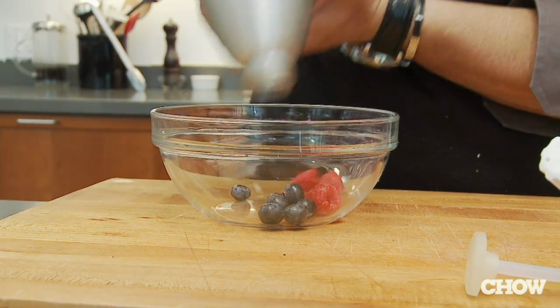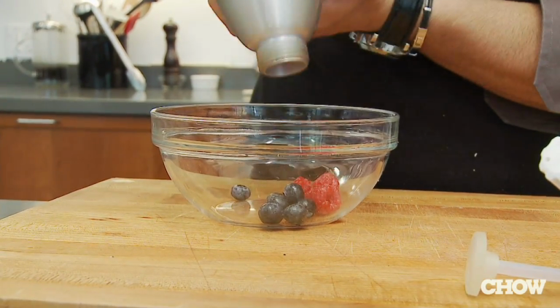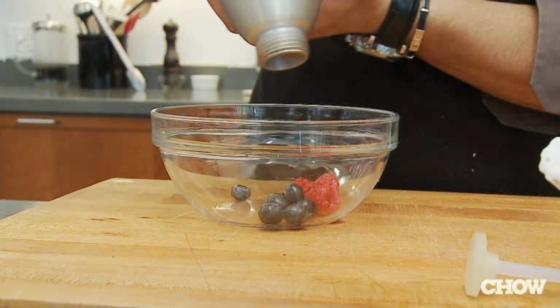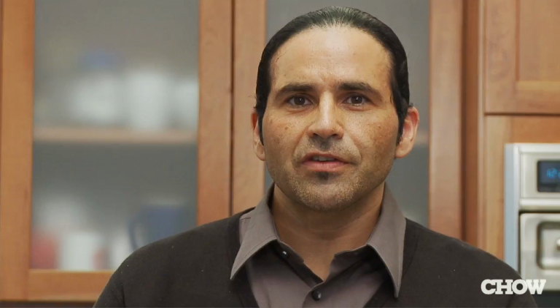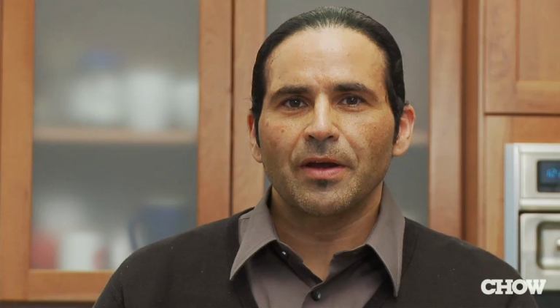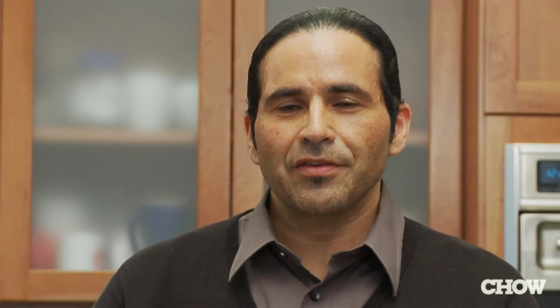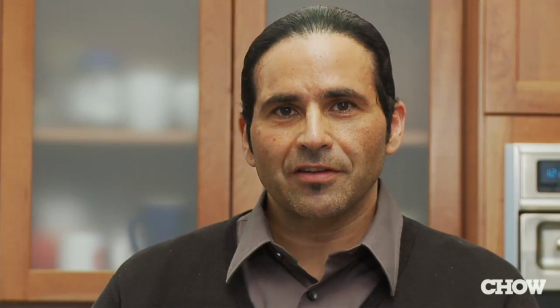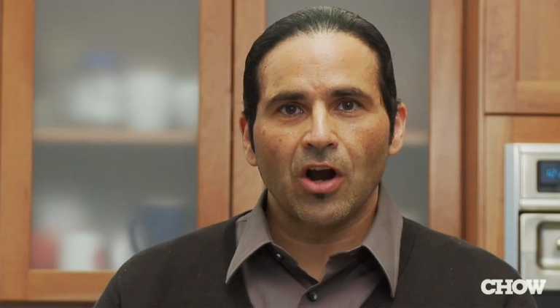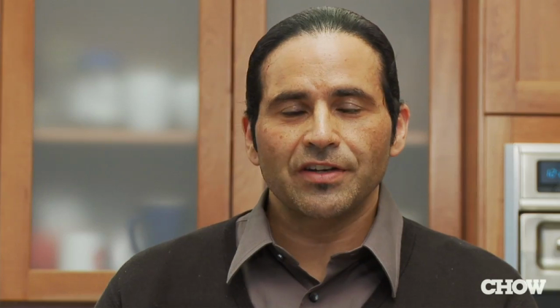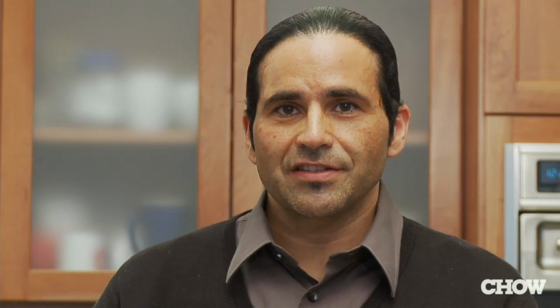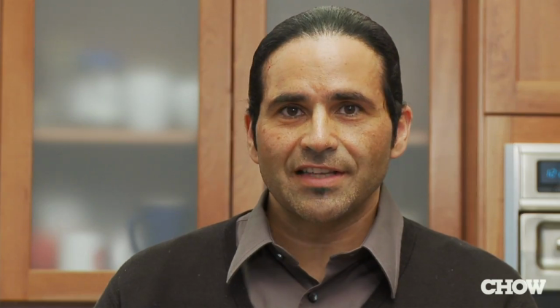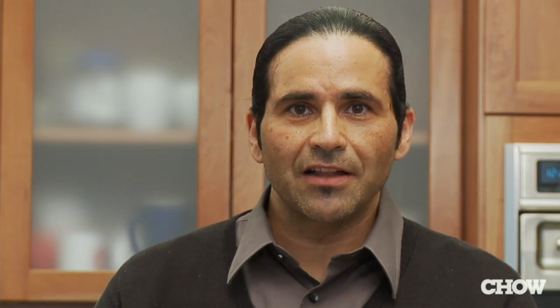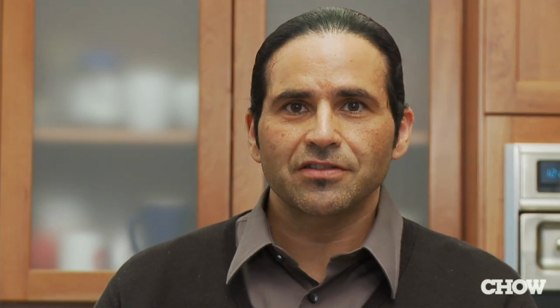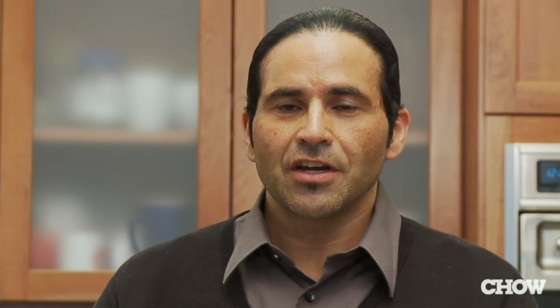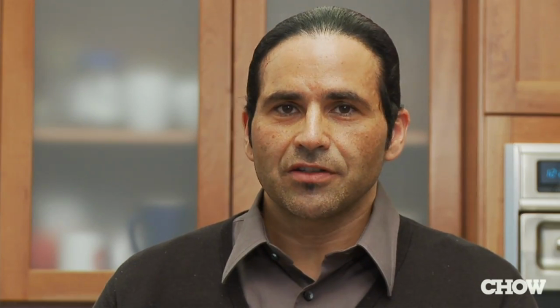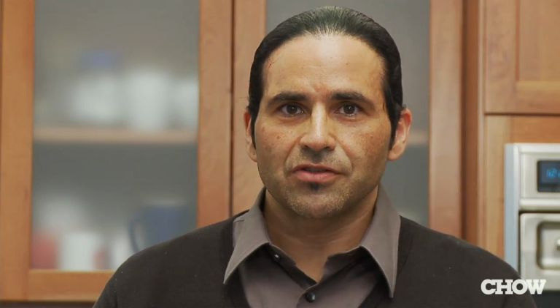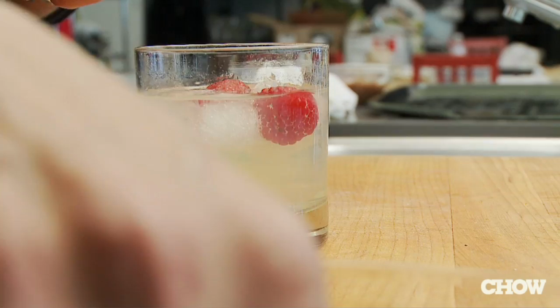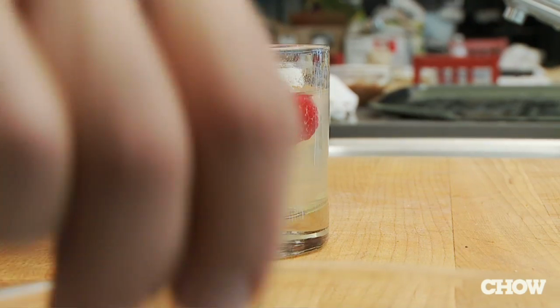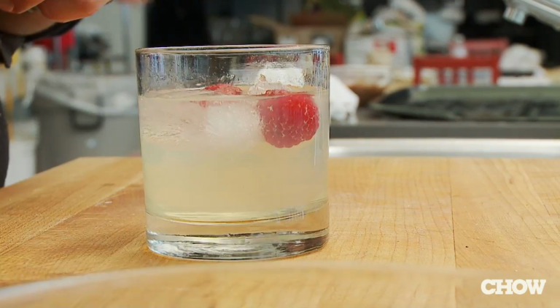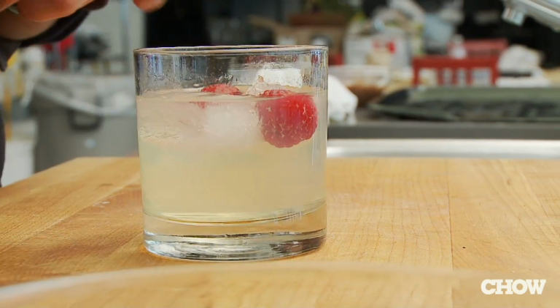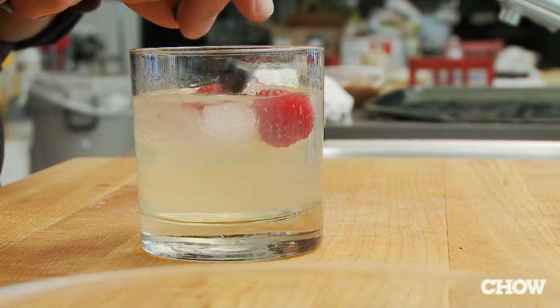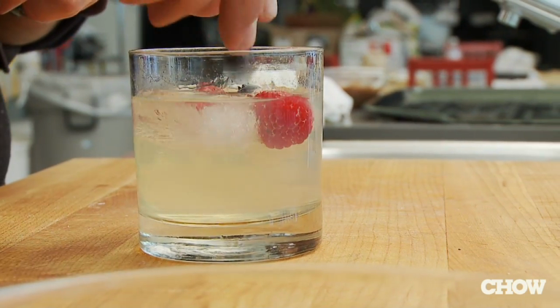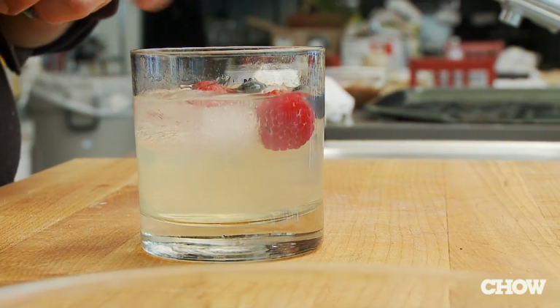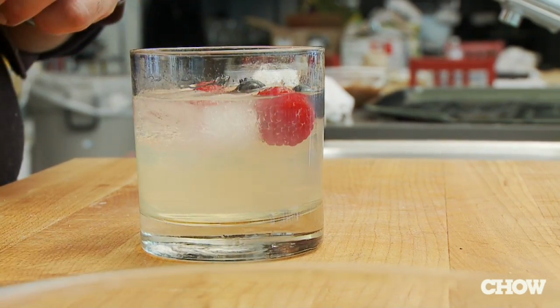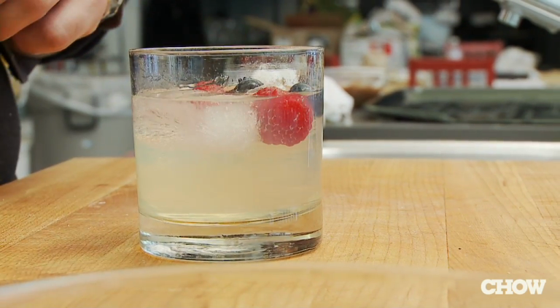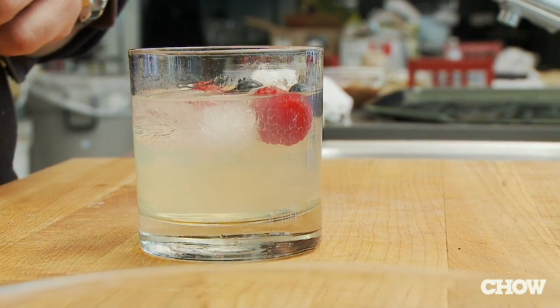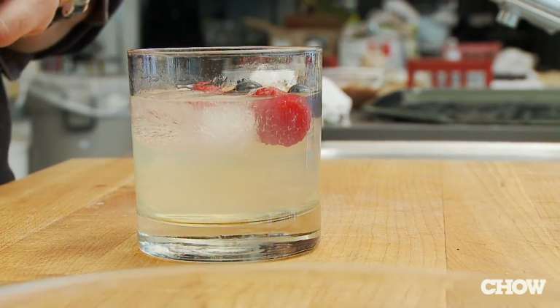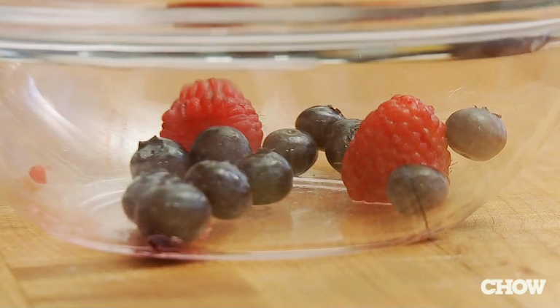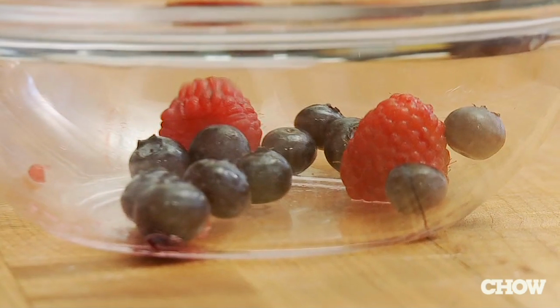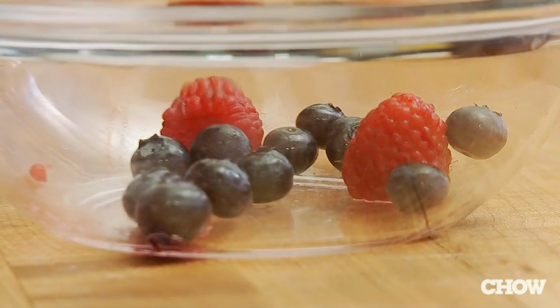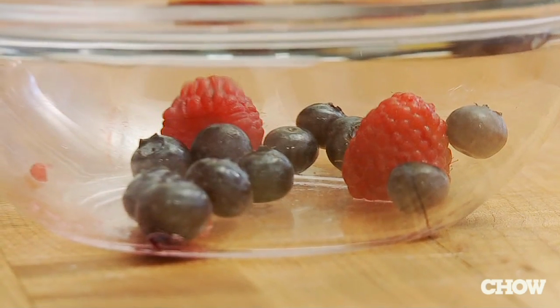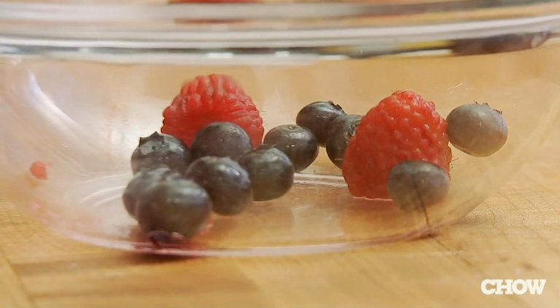You can use these berries as a garnish in salads, desserts, in mixed drinks, or I even like to eat them on their own.